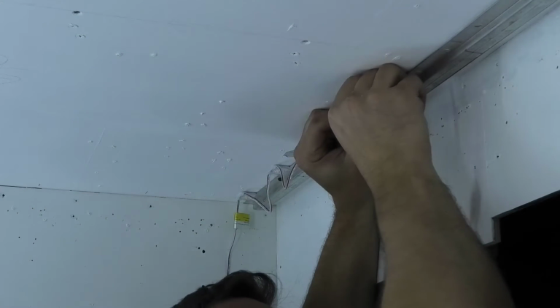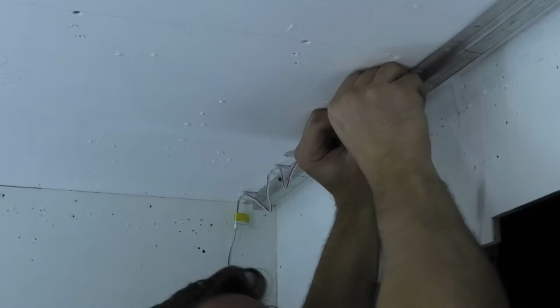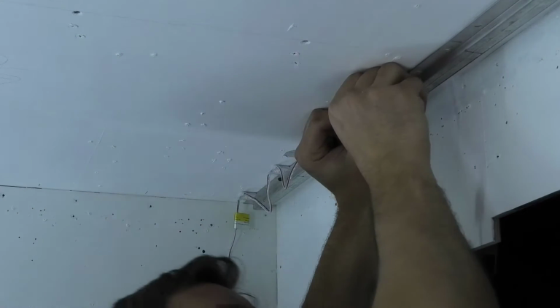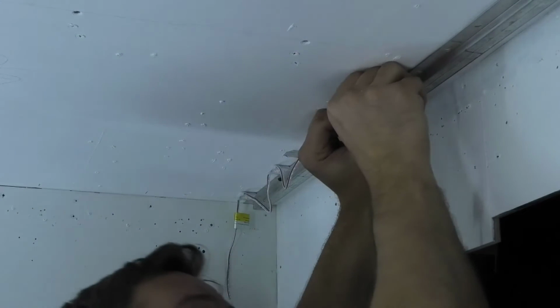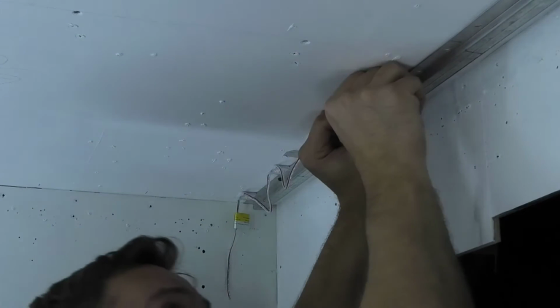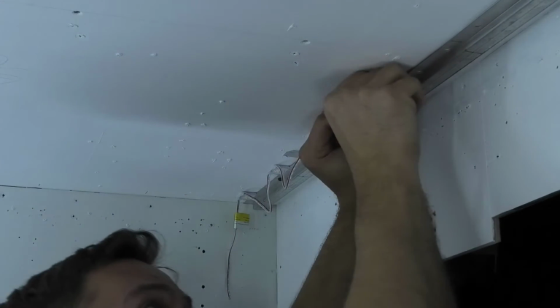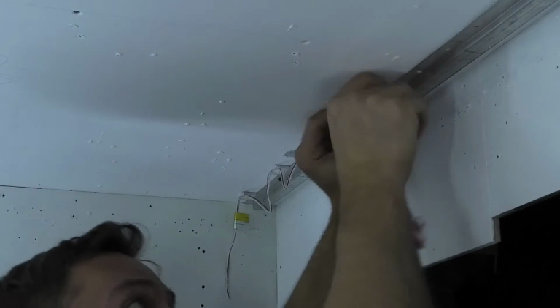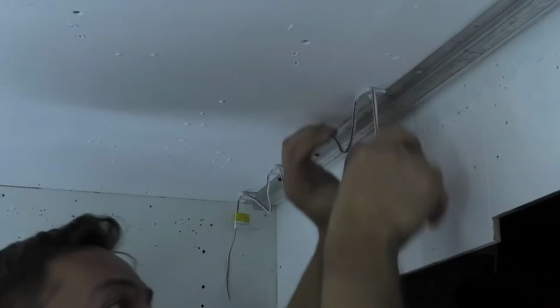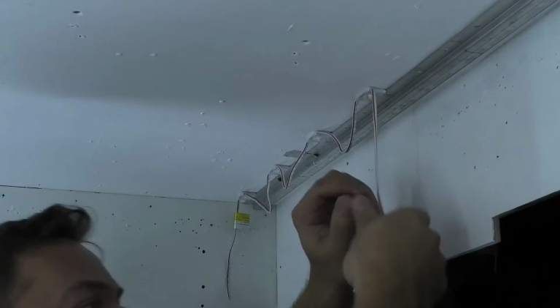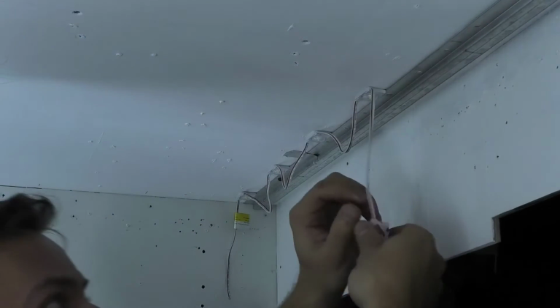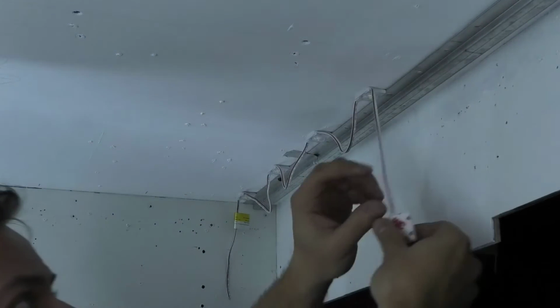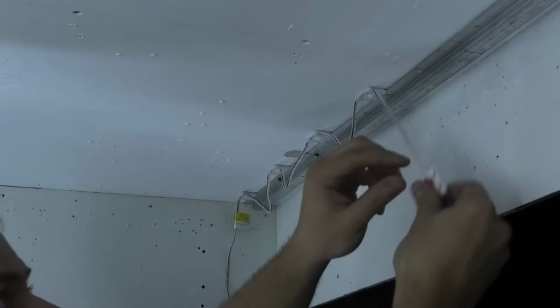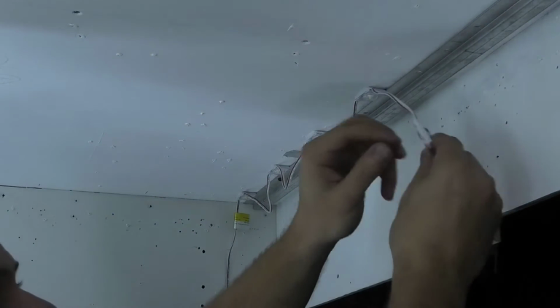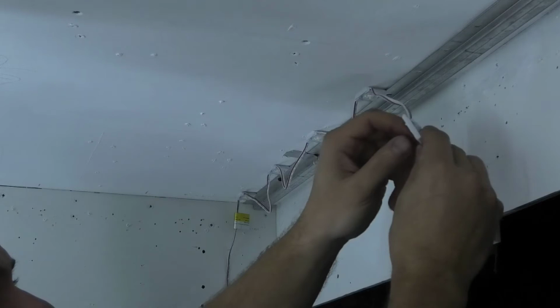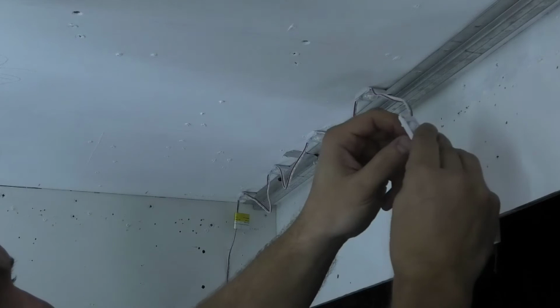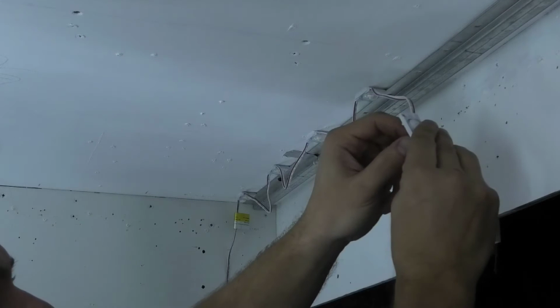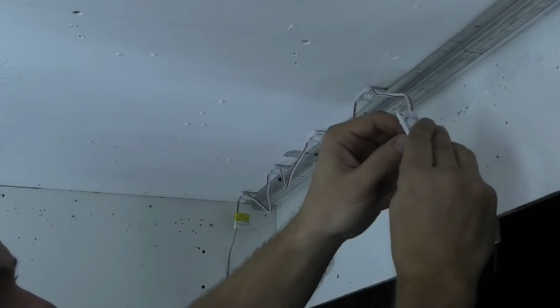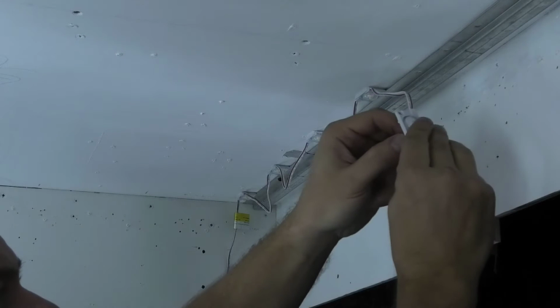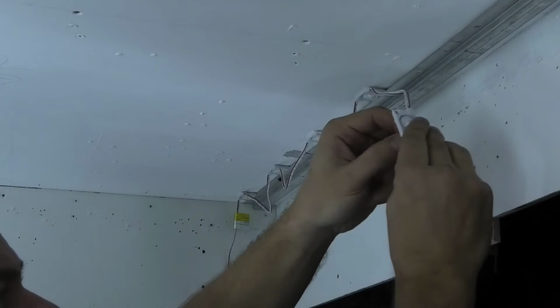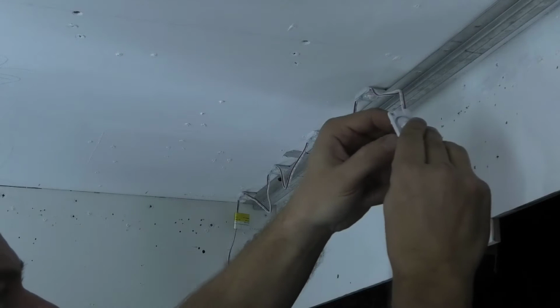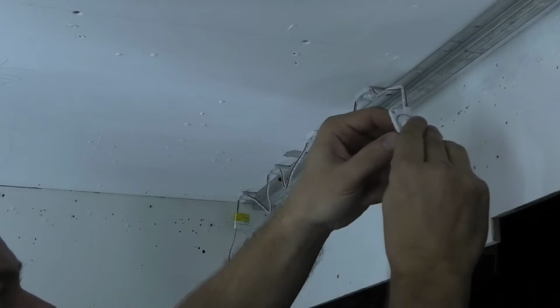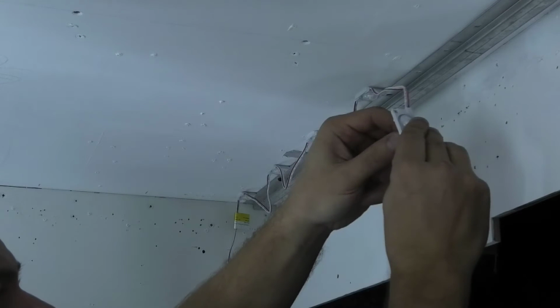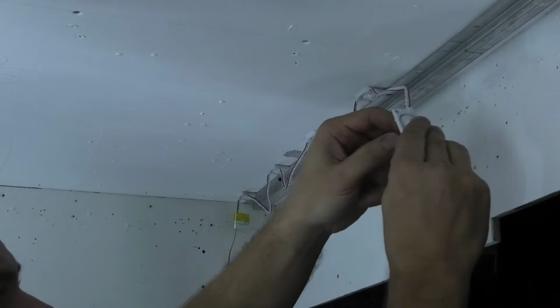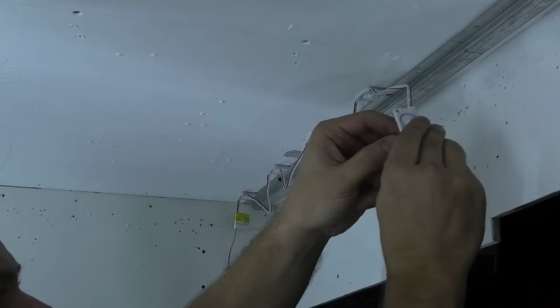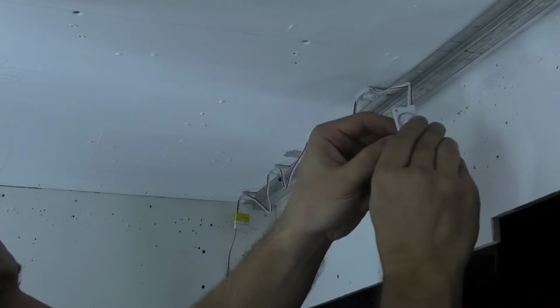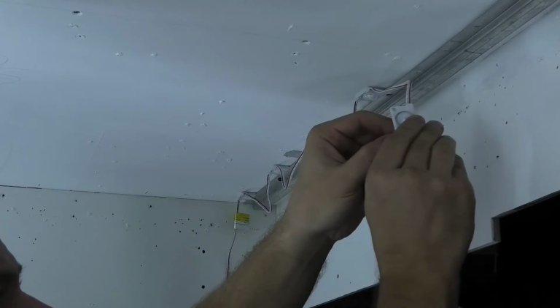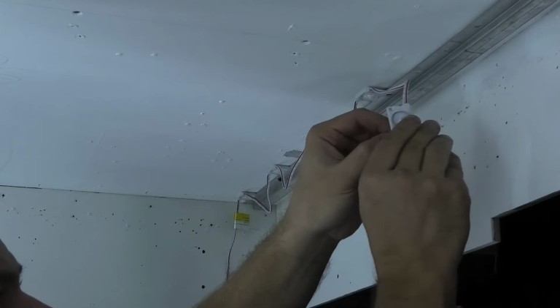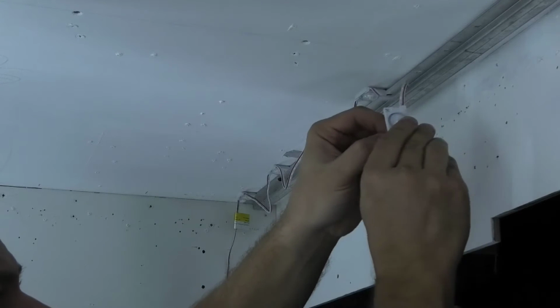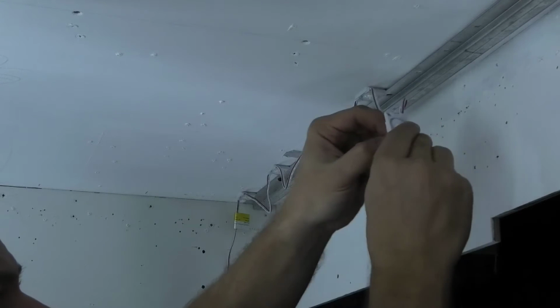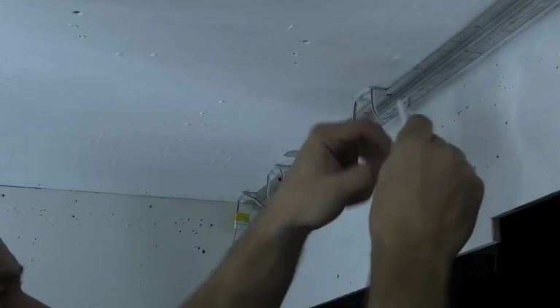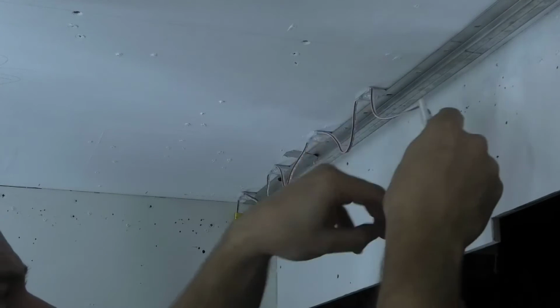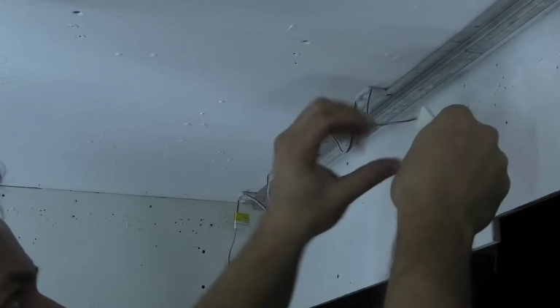It can also be made from a stretch ceiling, but then you have to make rigid guides to which to attach the LED lenses.